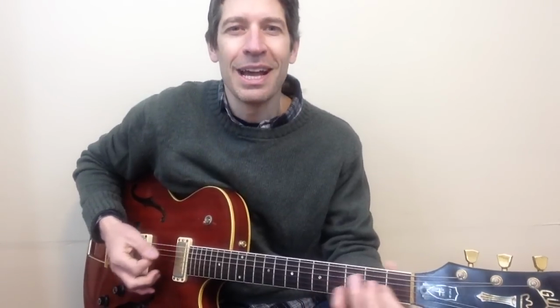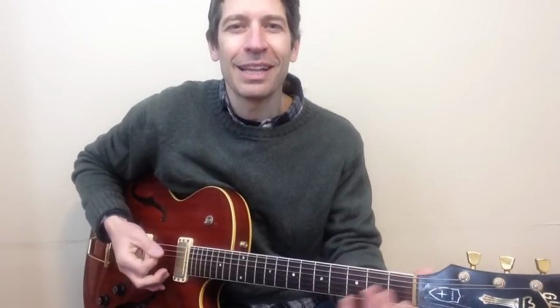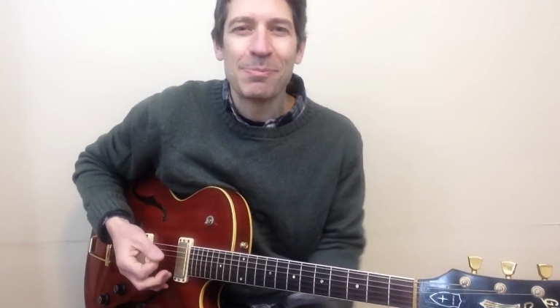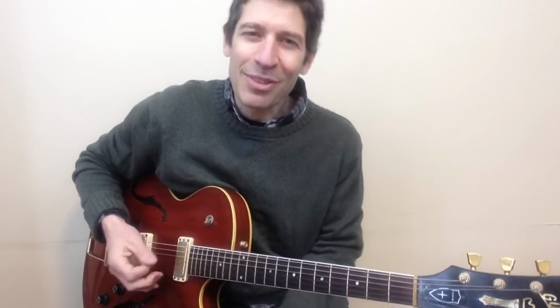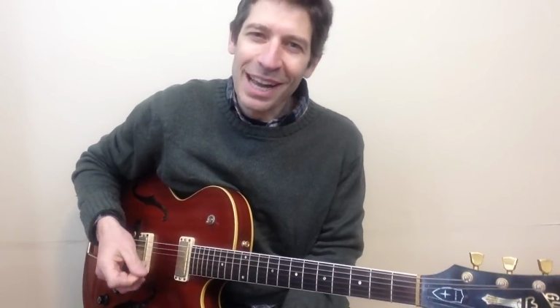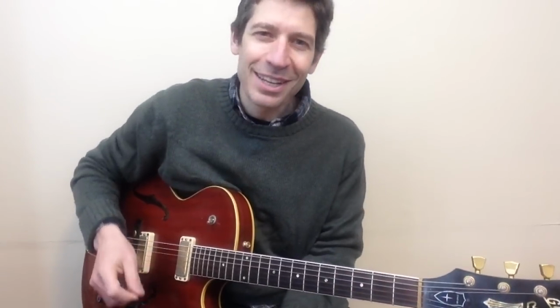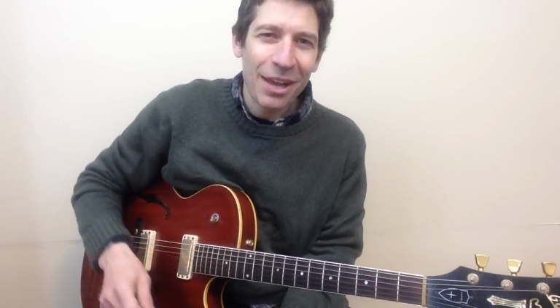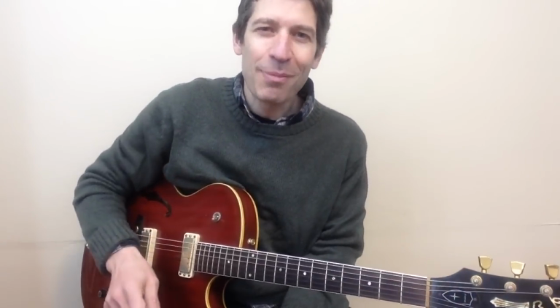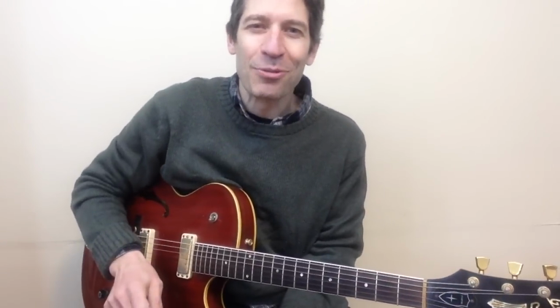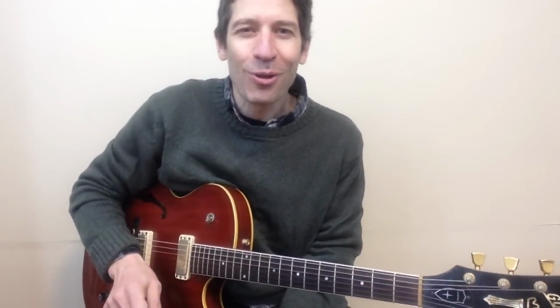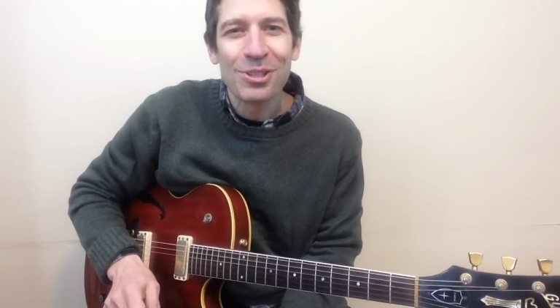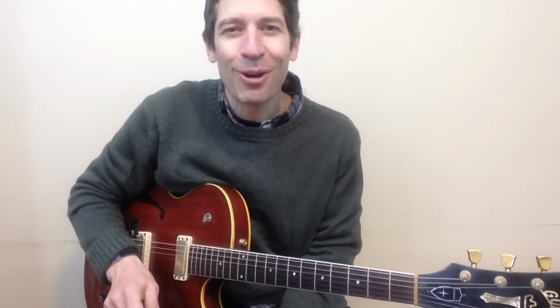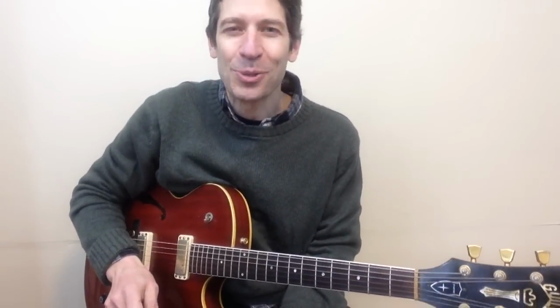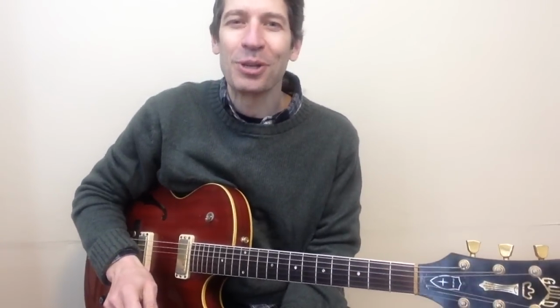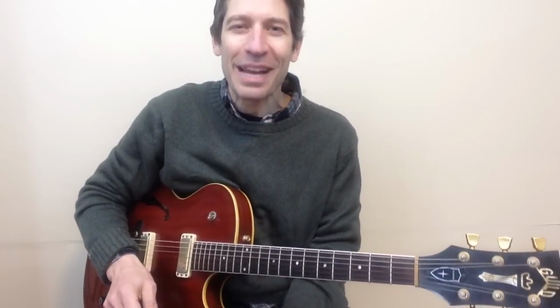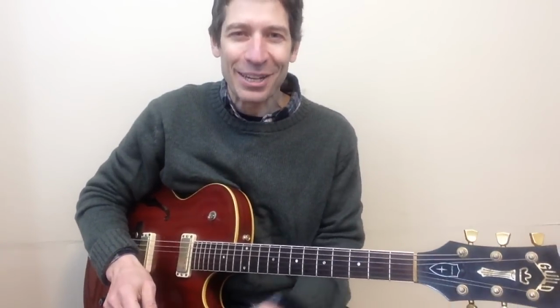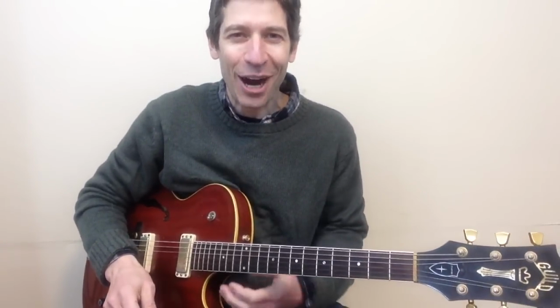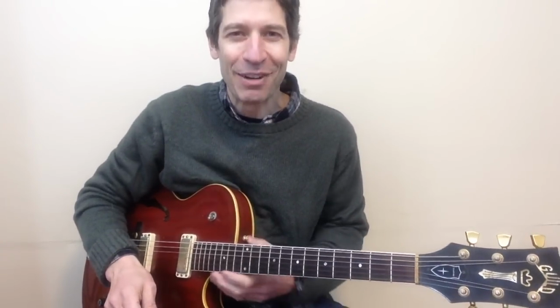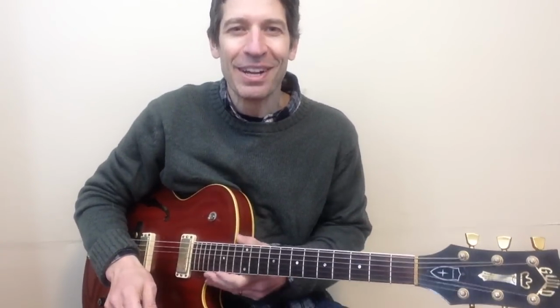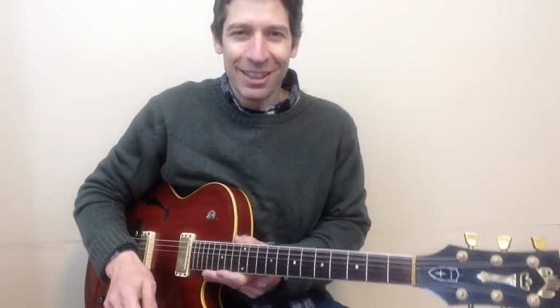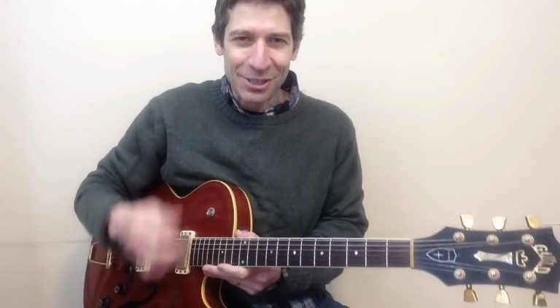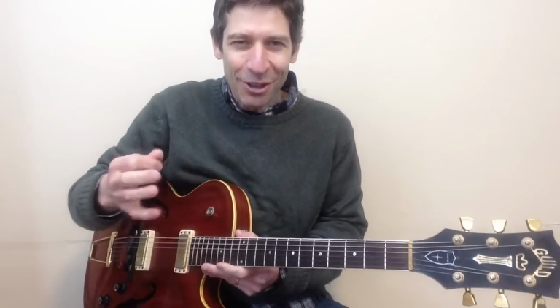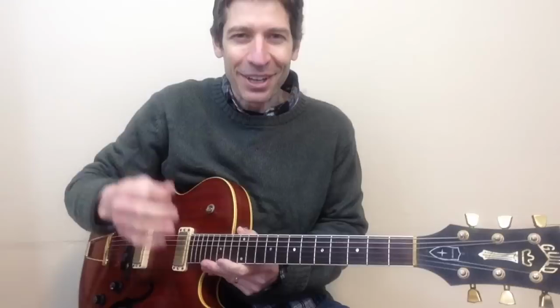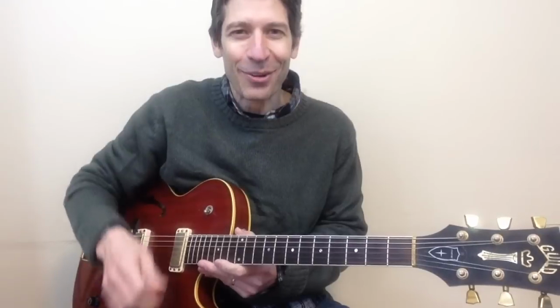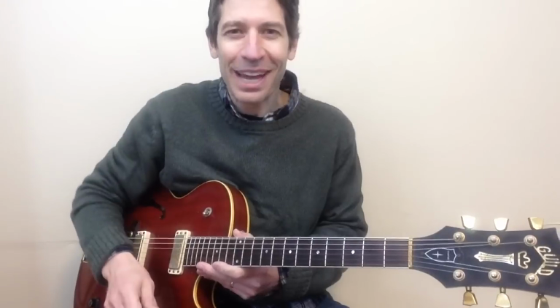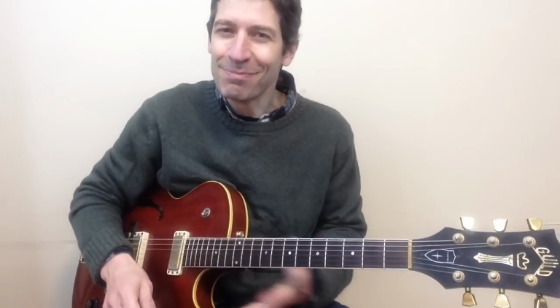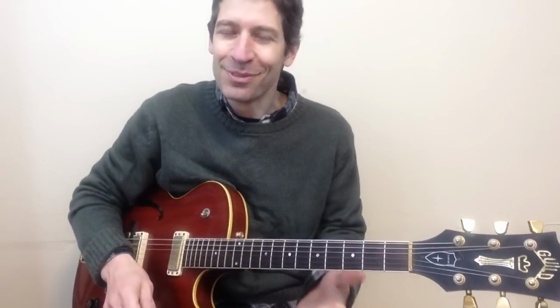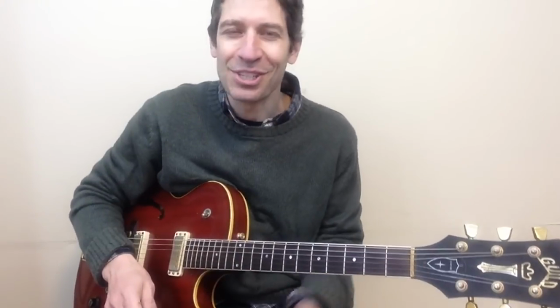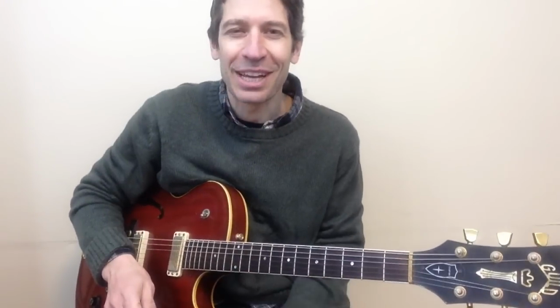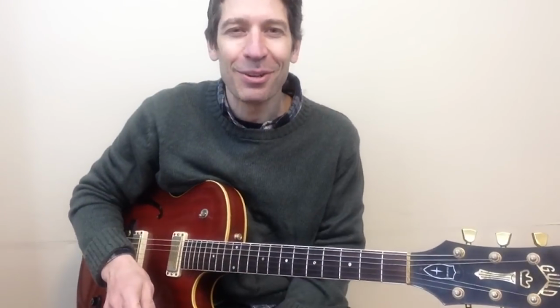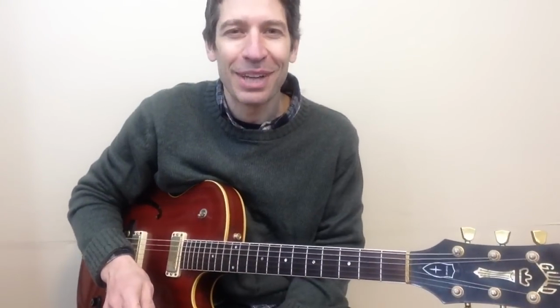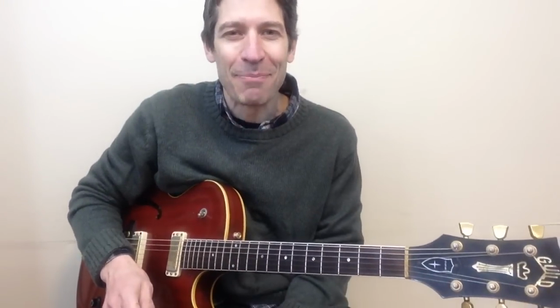Let's spend the night together by the Rolling Stones. What a great guitar riff. Let's learn it — just take a little time.